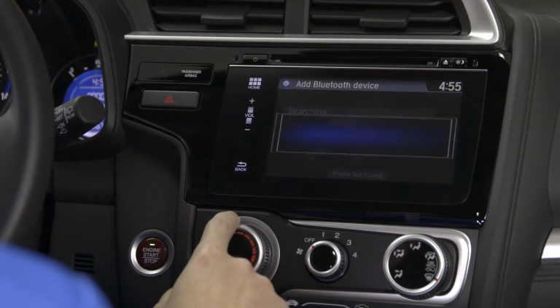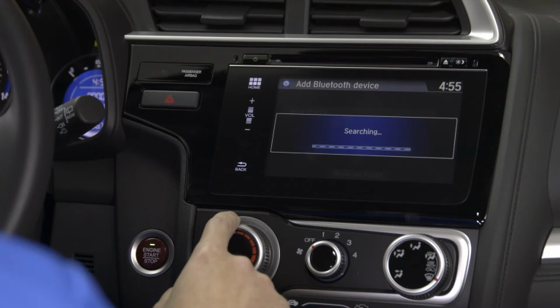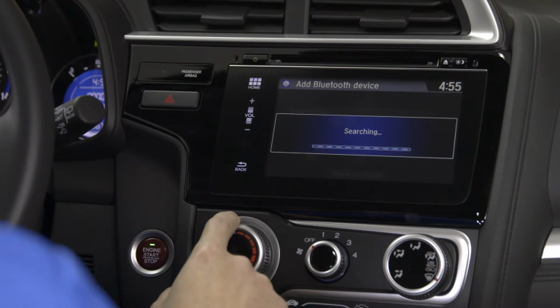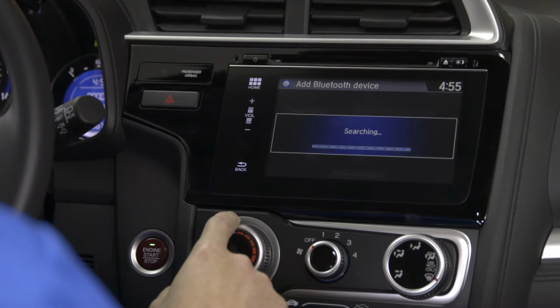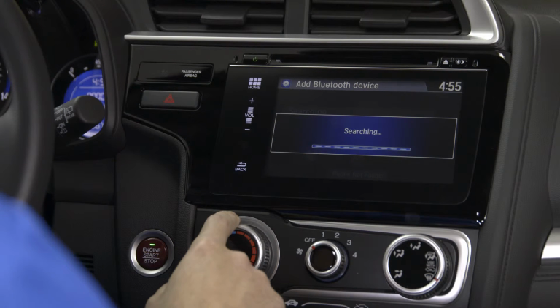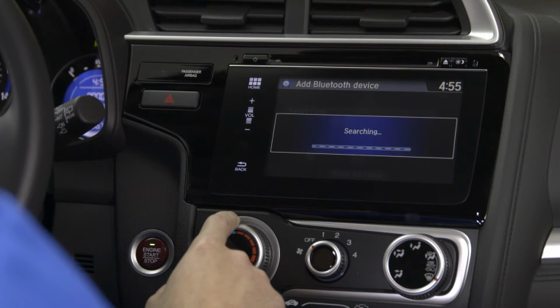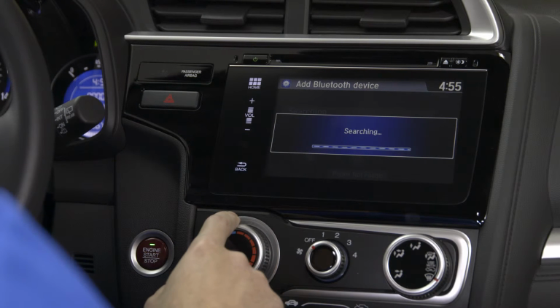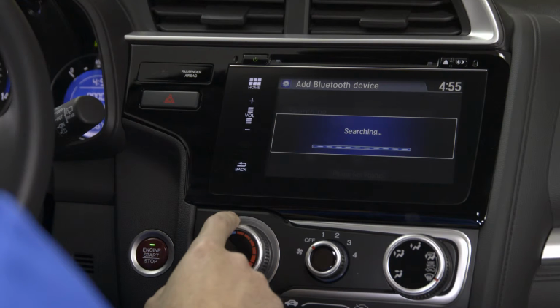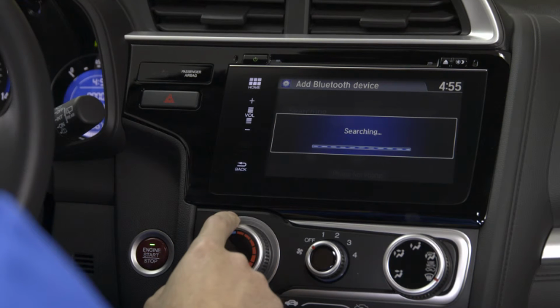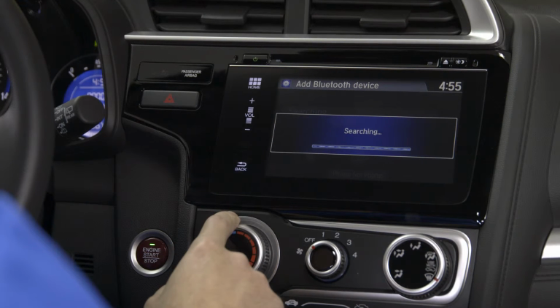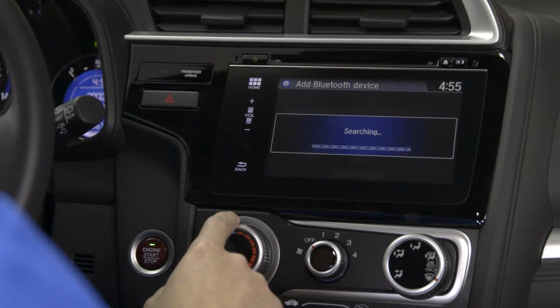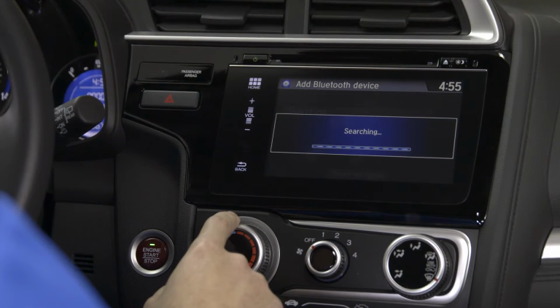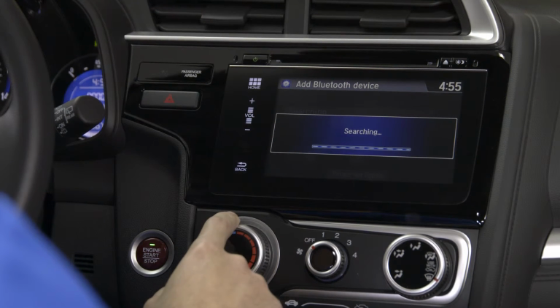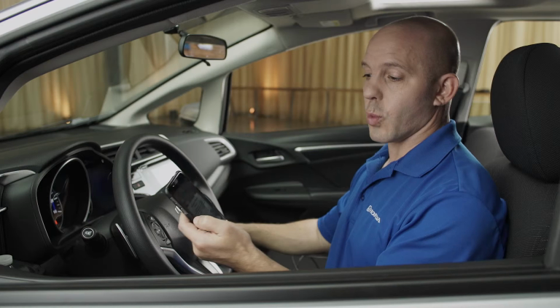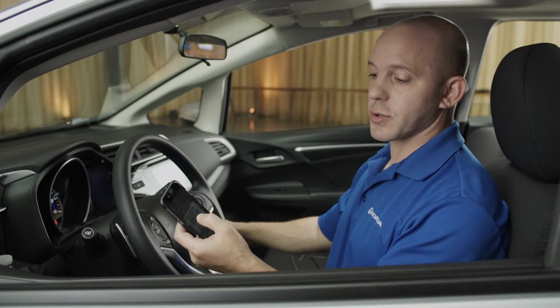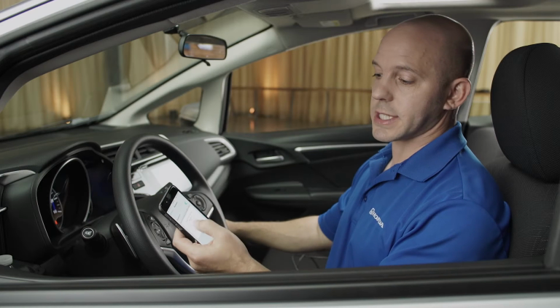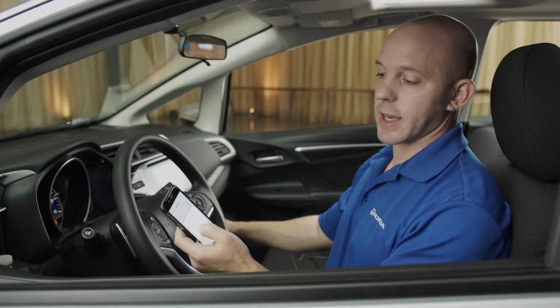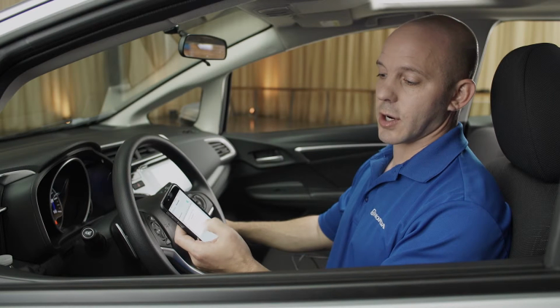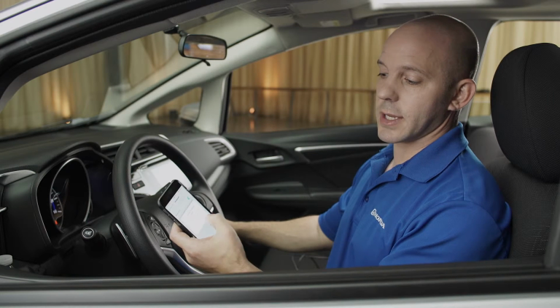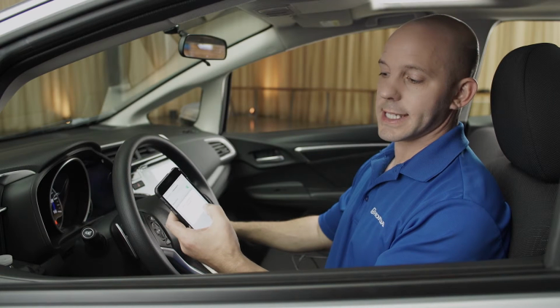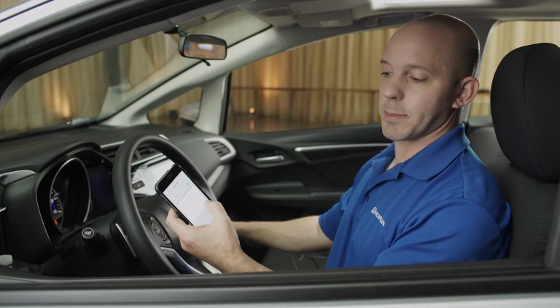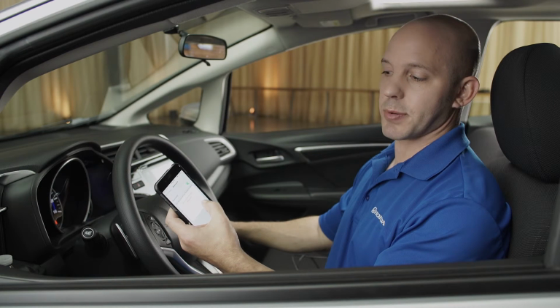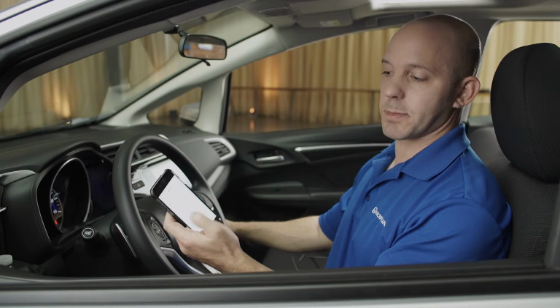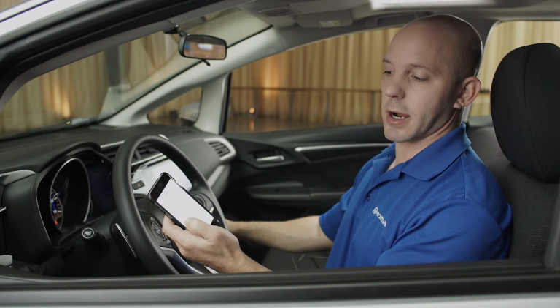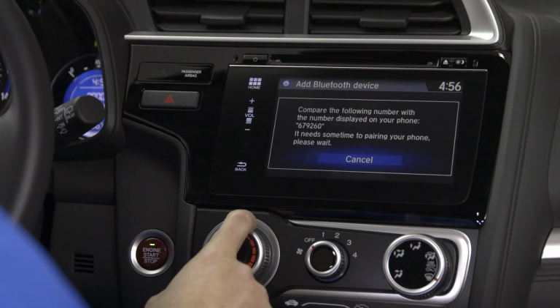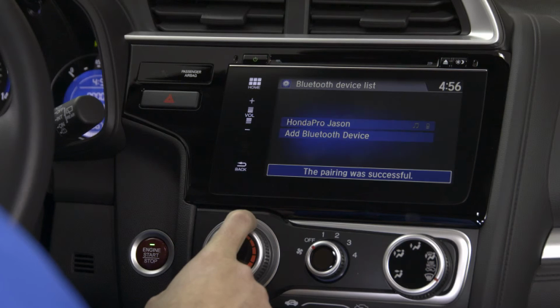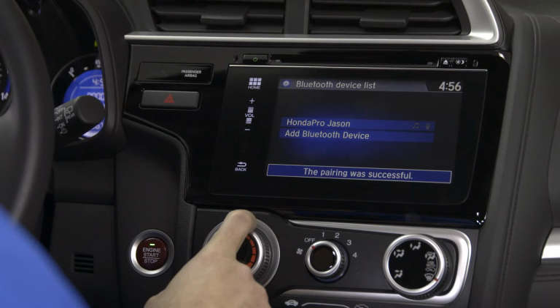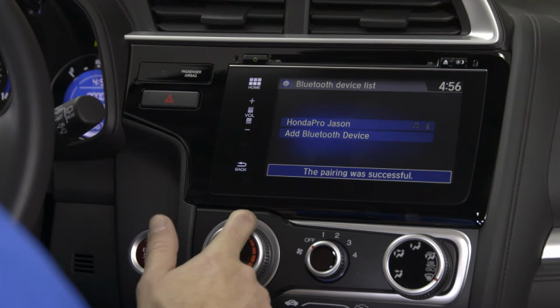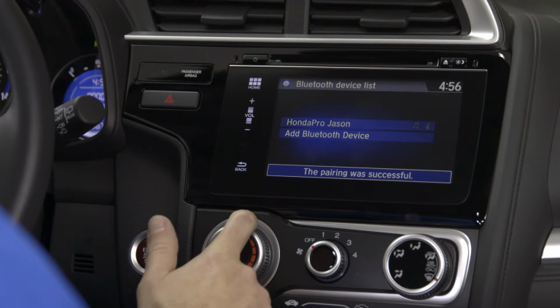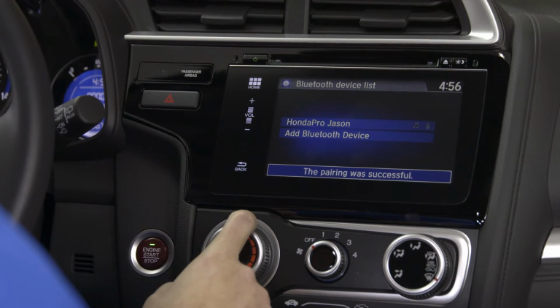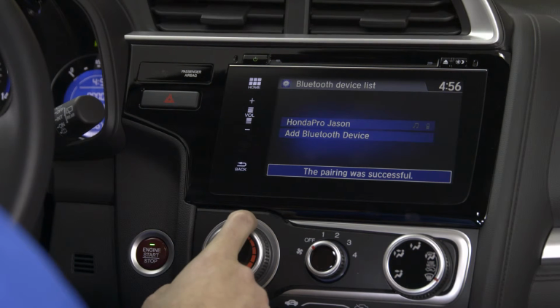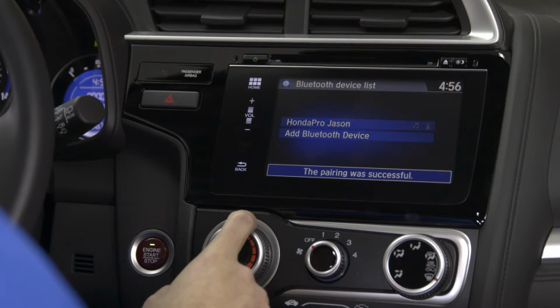The car will automatically send a code to your phone. Once you receive that code, simply press Pair and that's all there is to it.